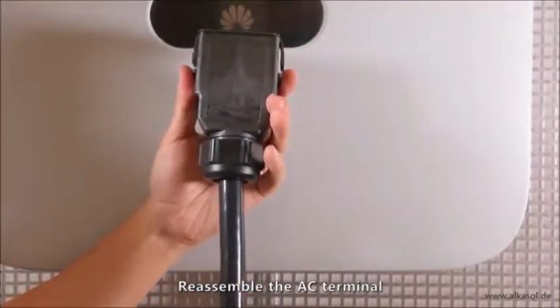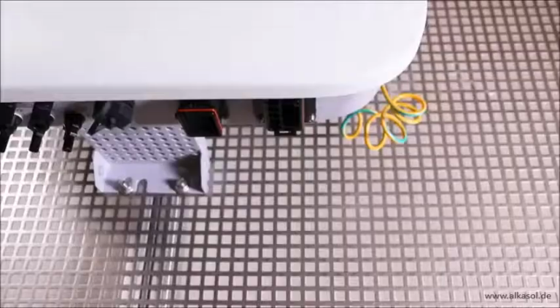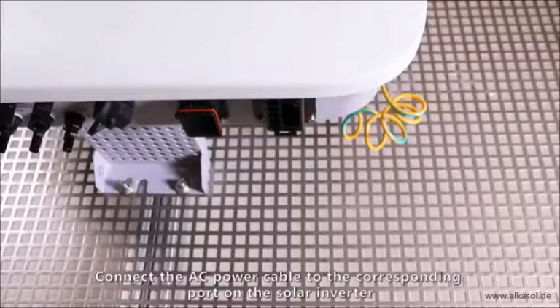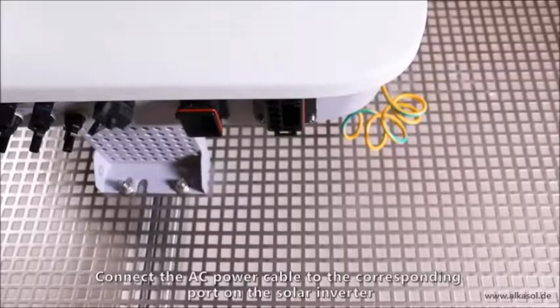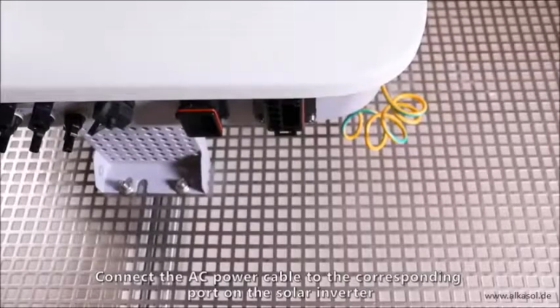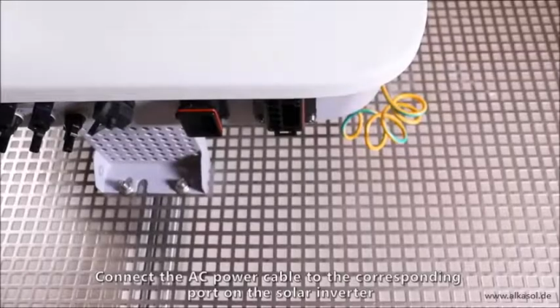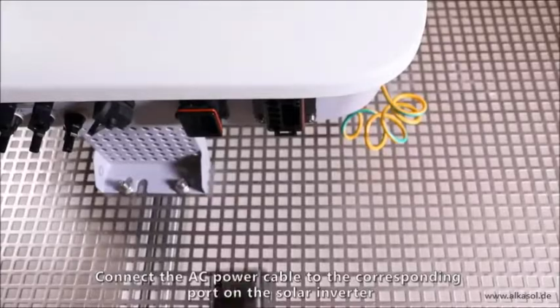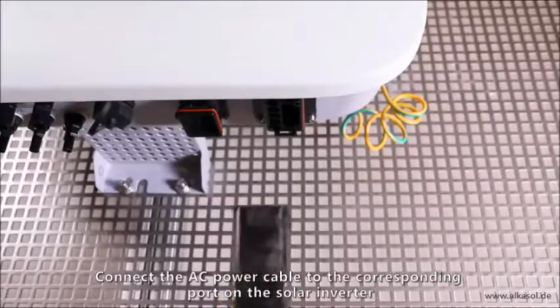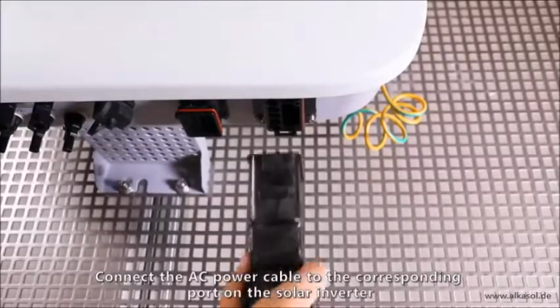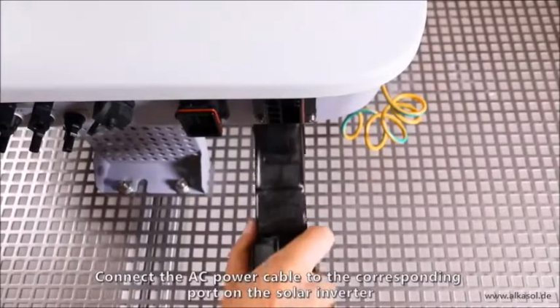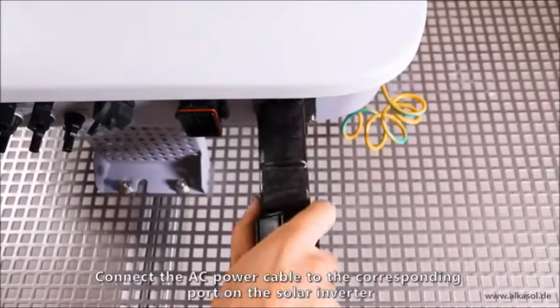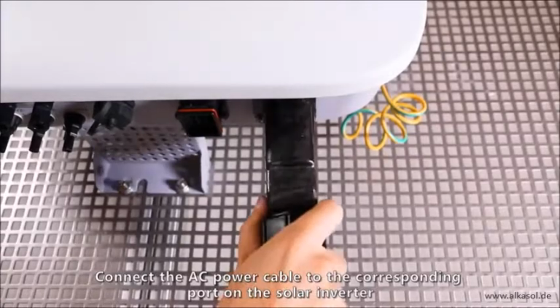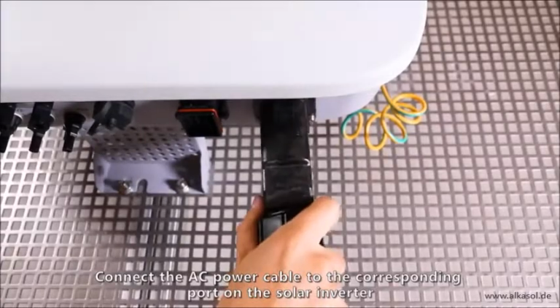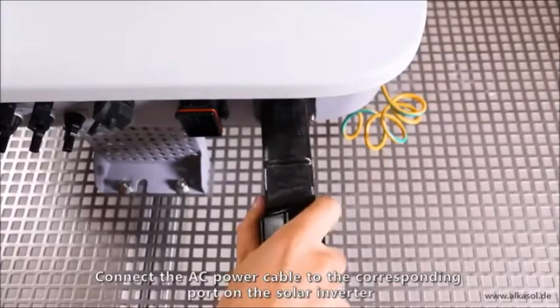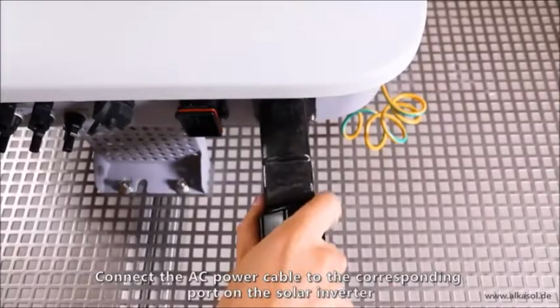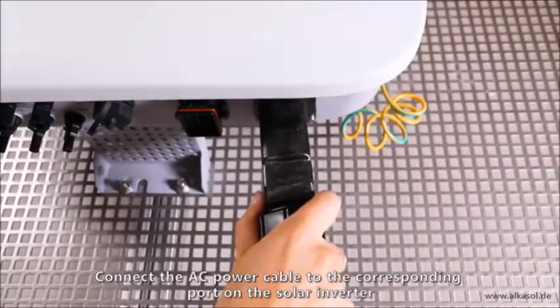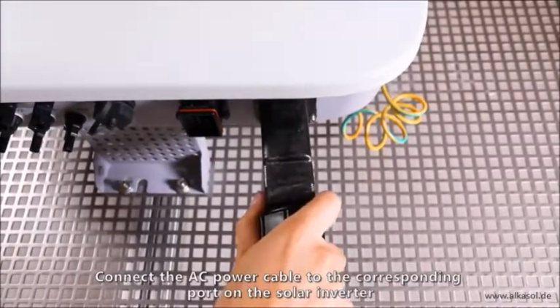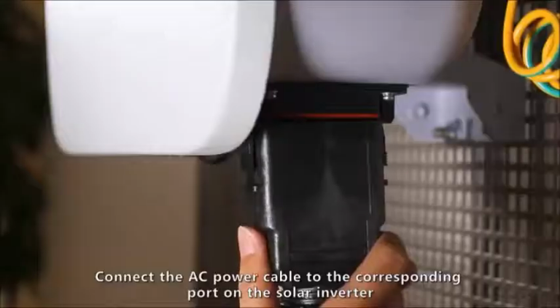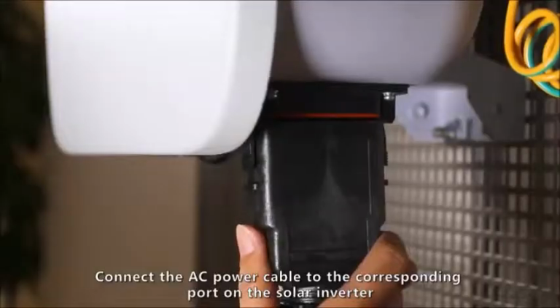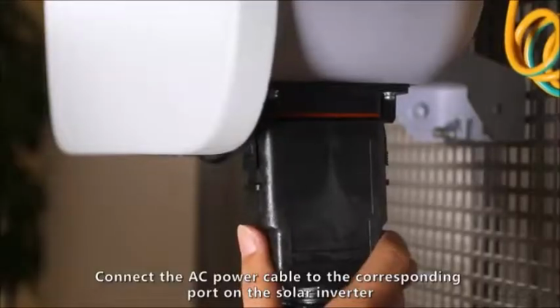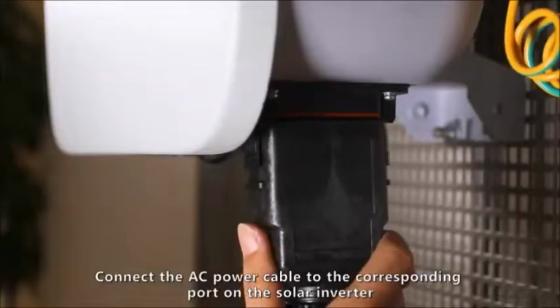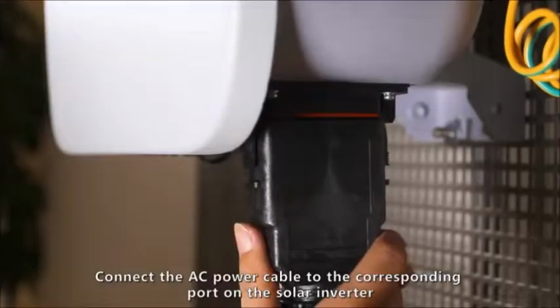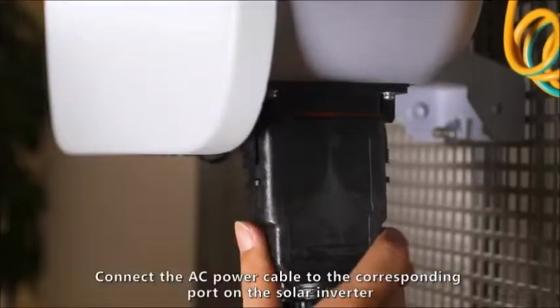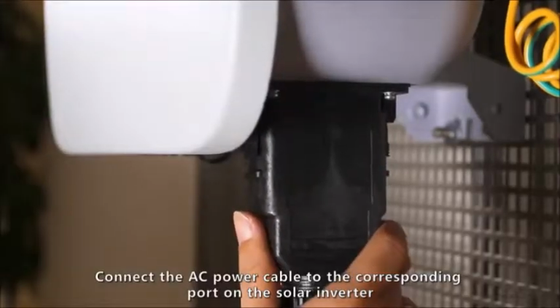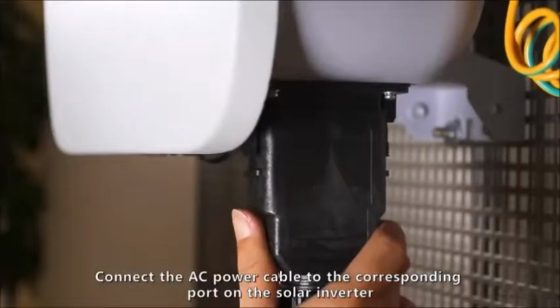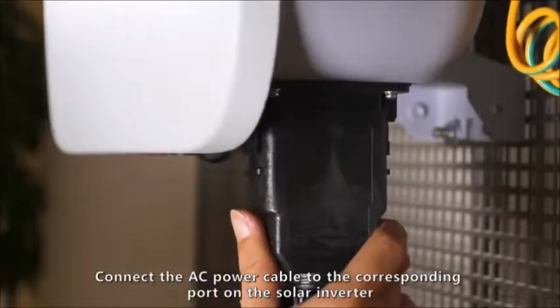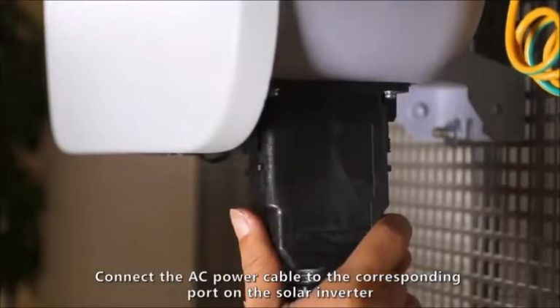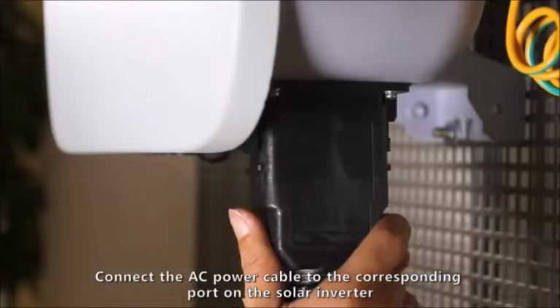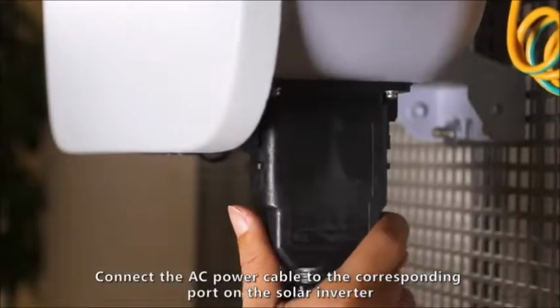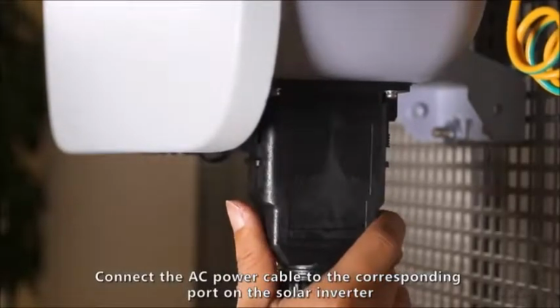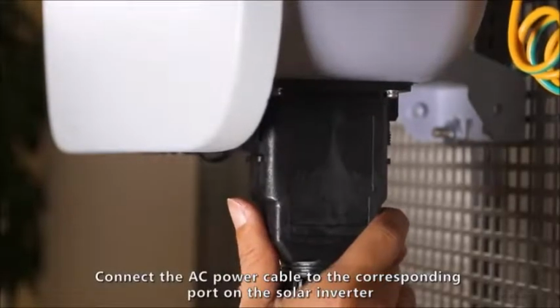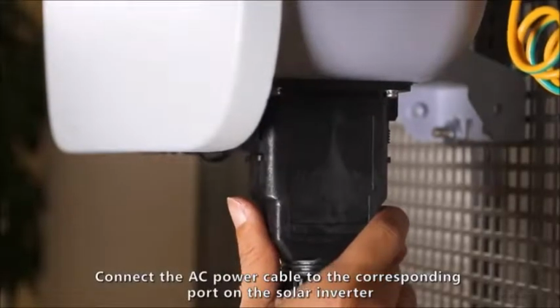Connect the AC power cable to the corresponding port on the solar inverter.